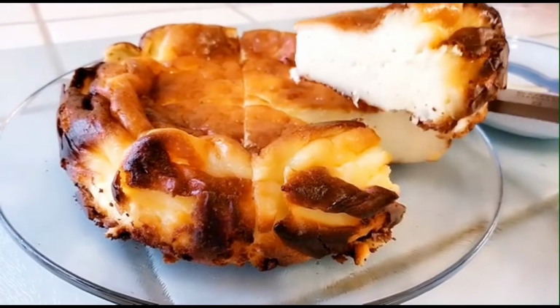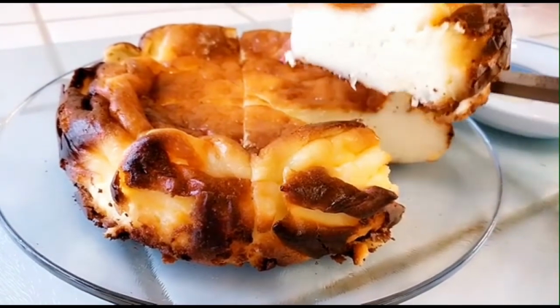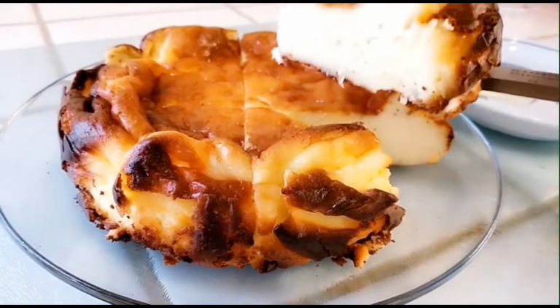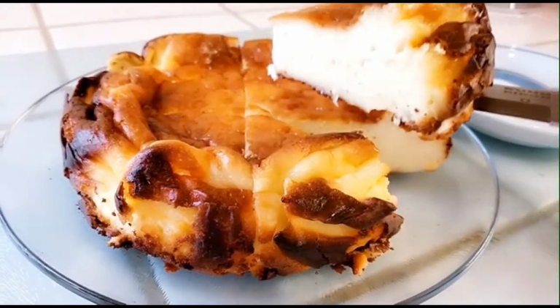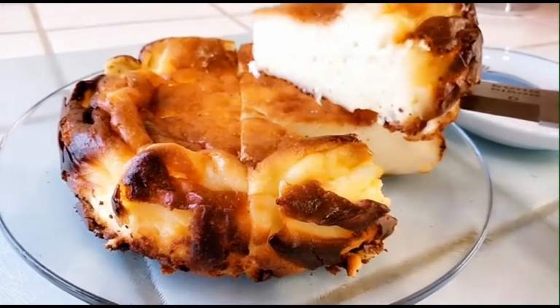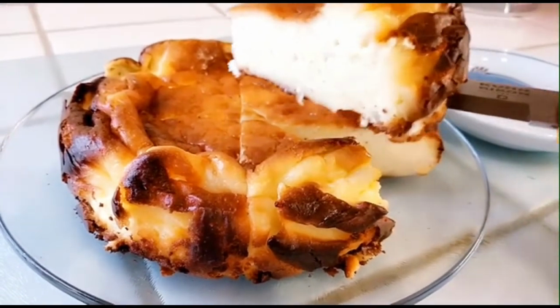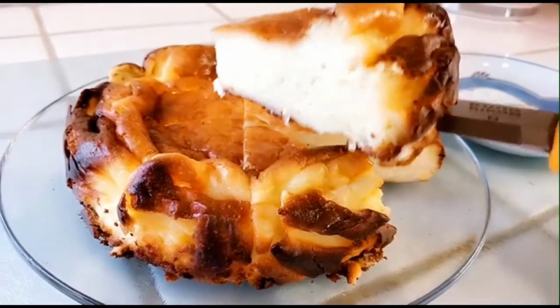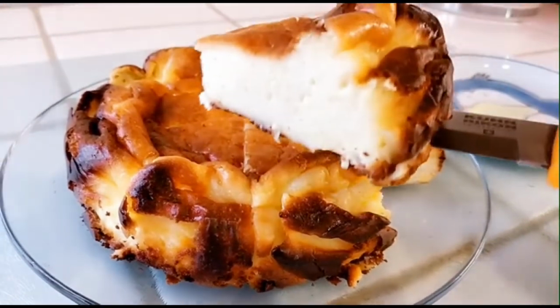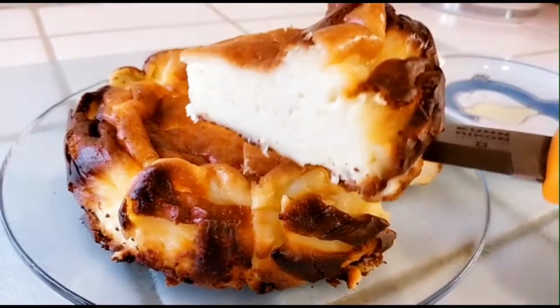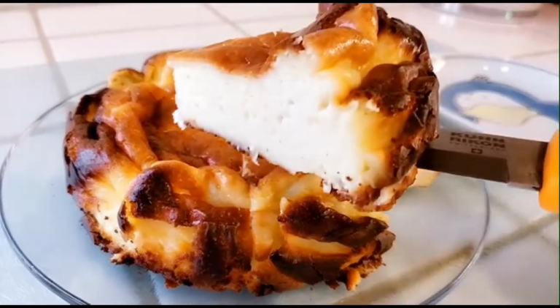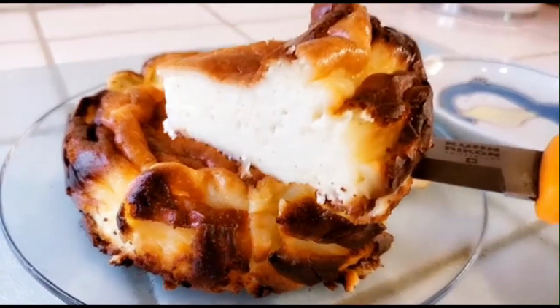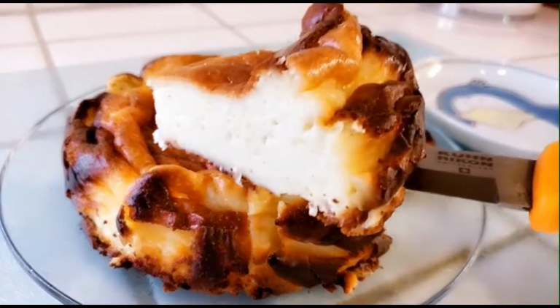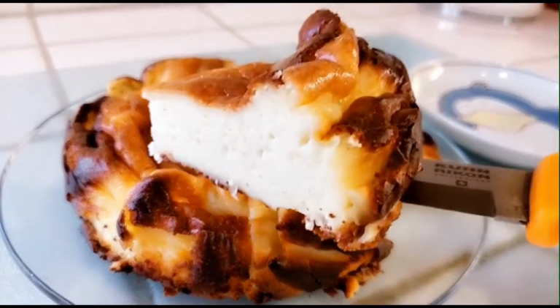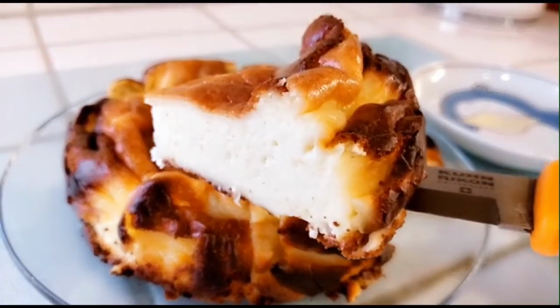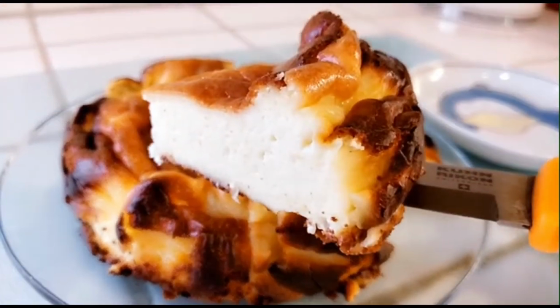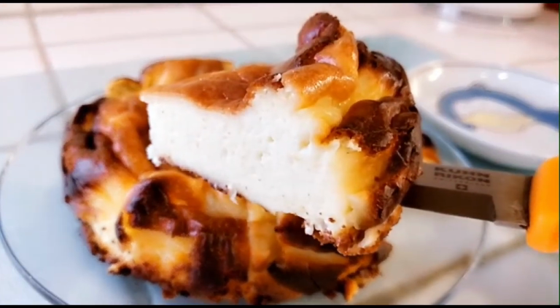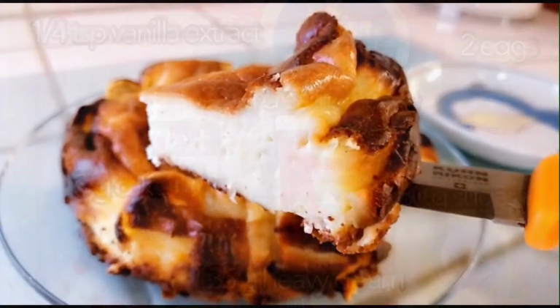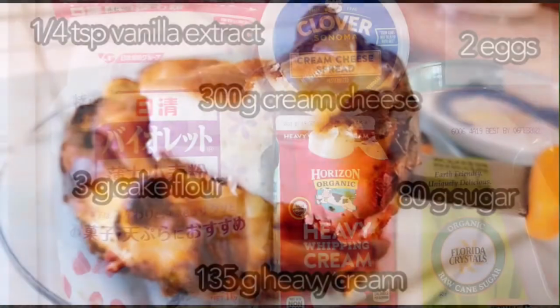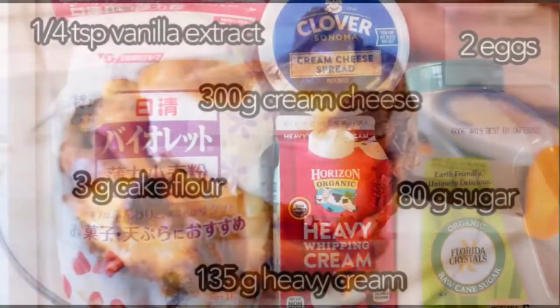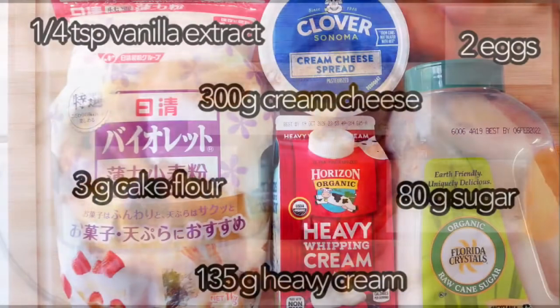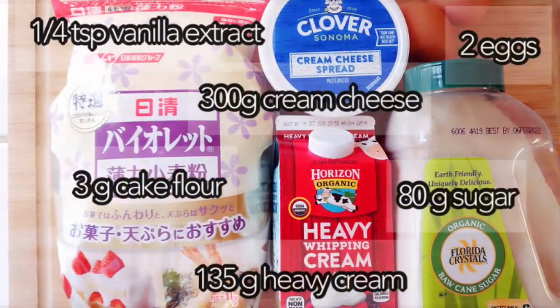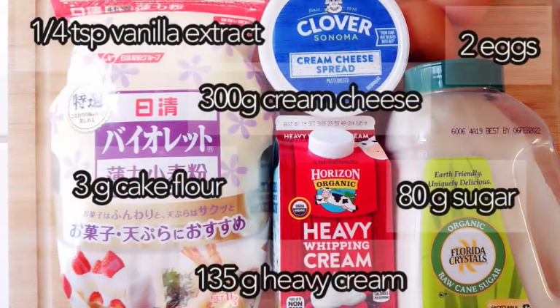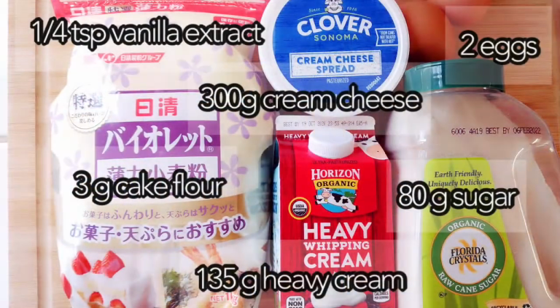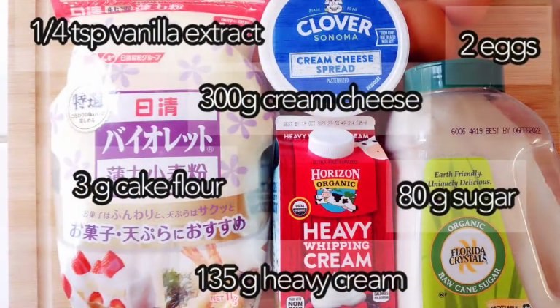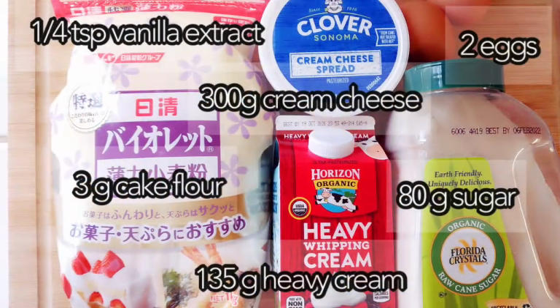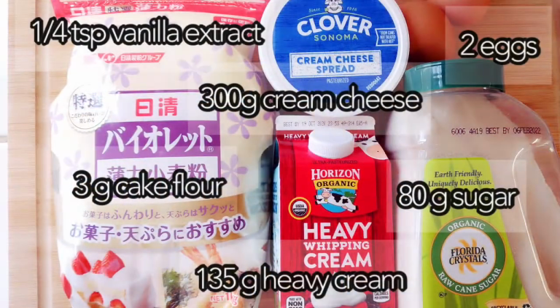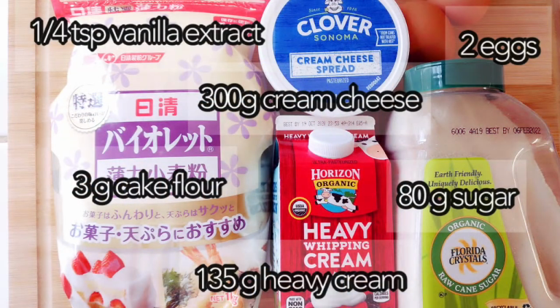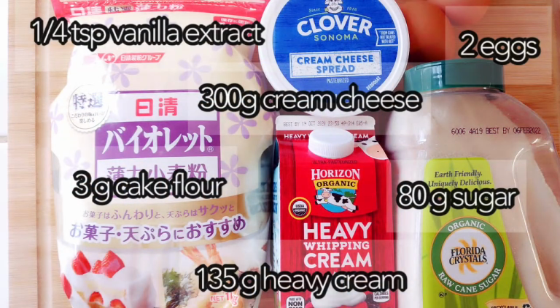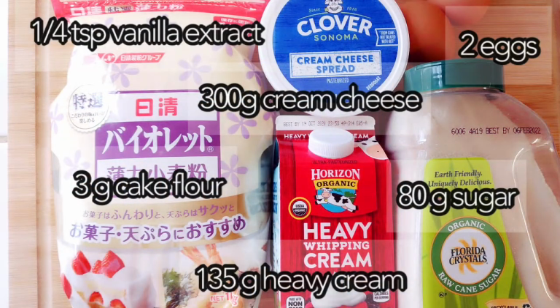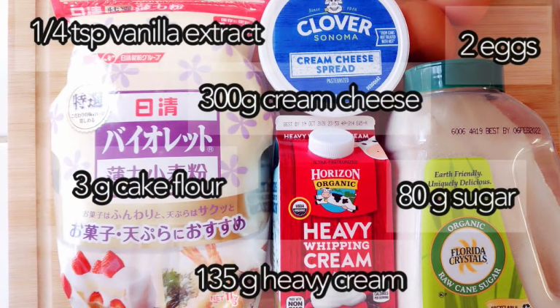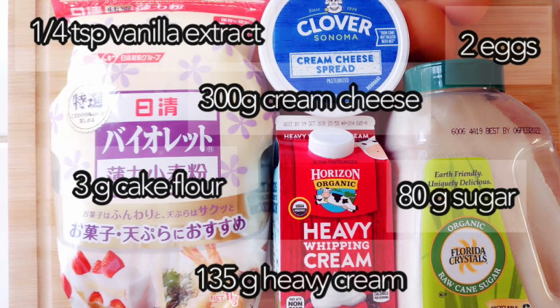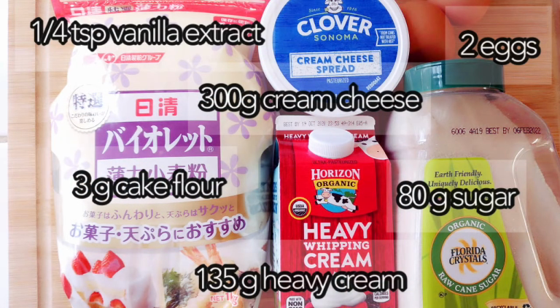Here's the ingredients. We got banana, extra eggs, cream cheese, egg flour, sugar and heavy cream.